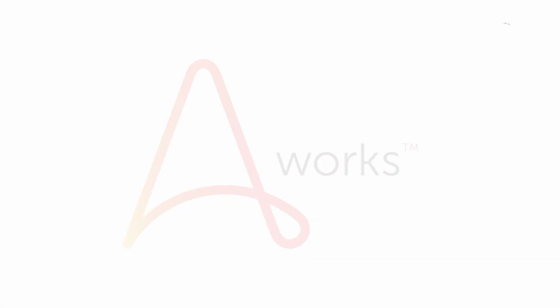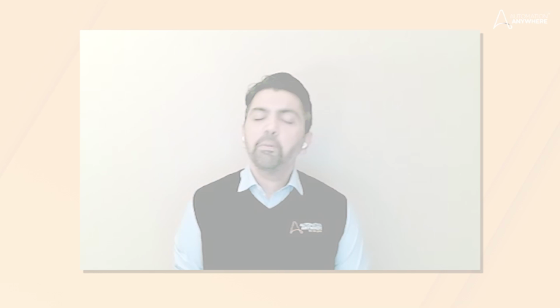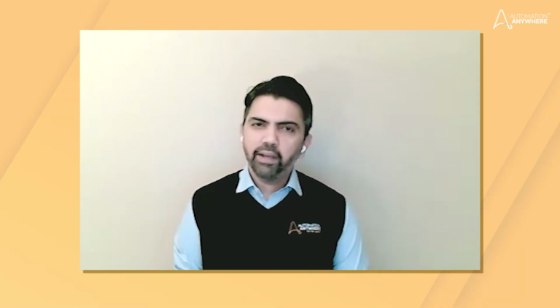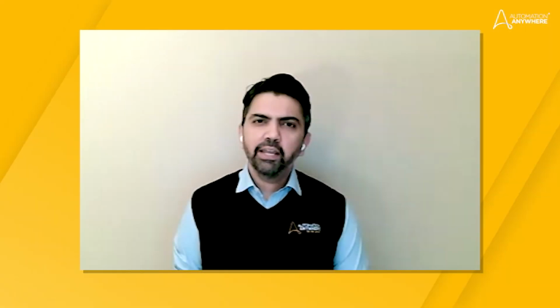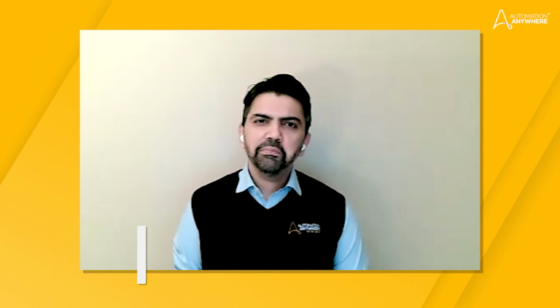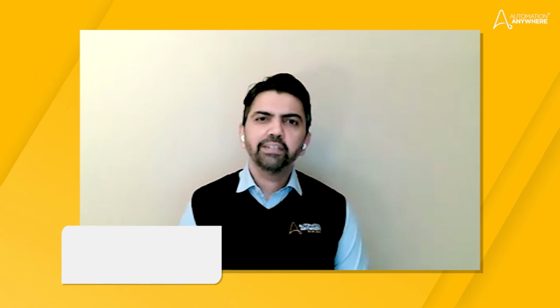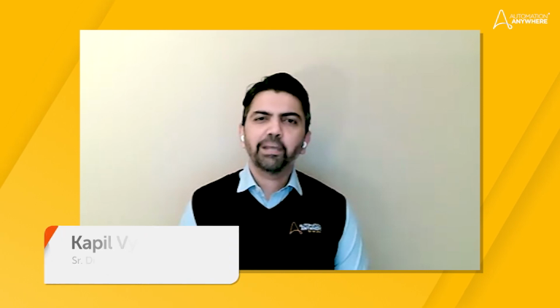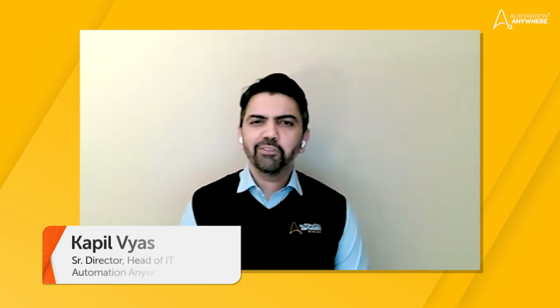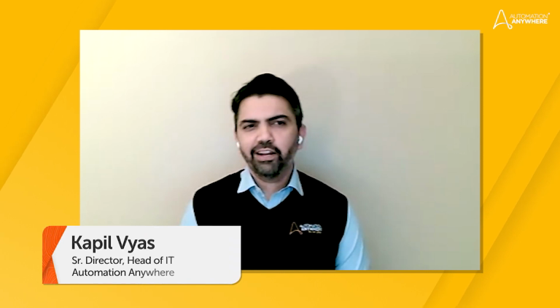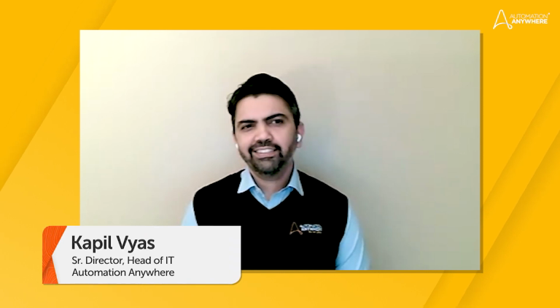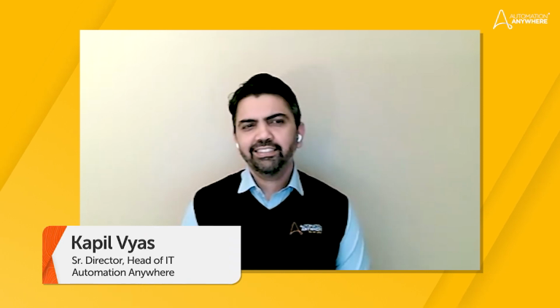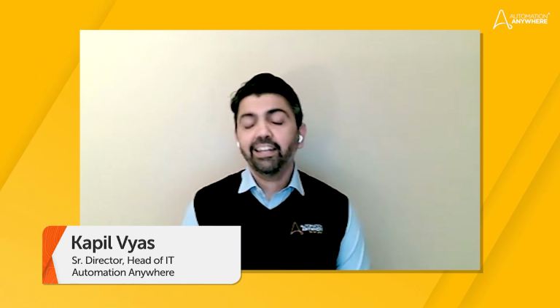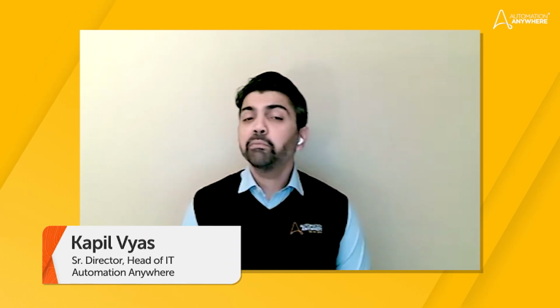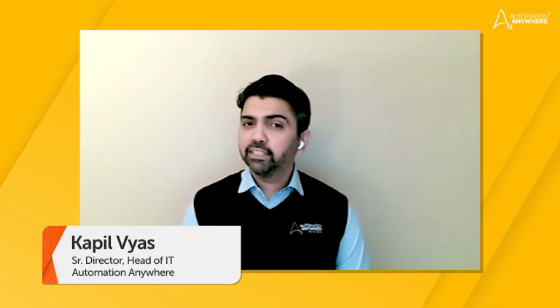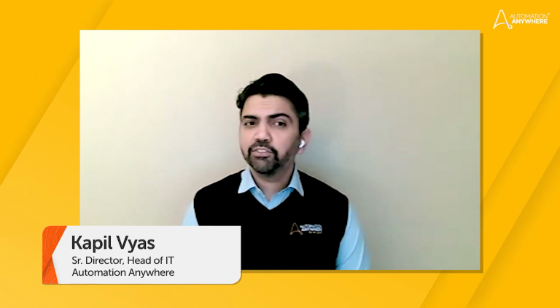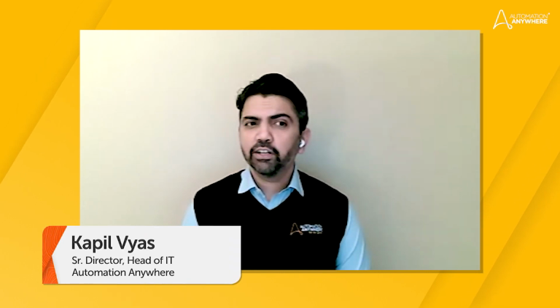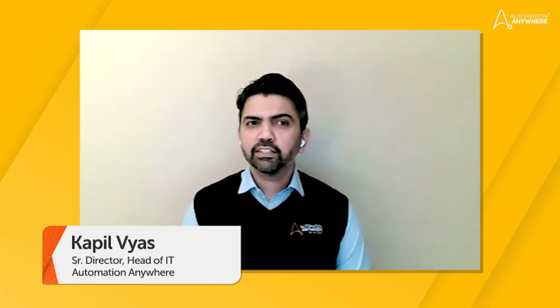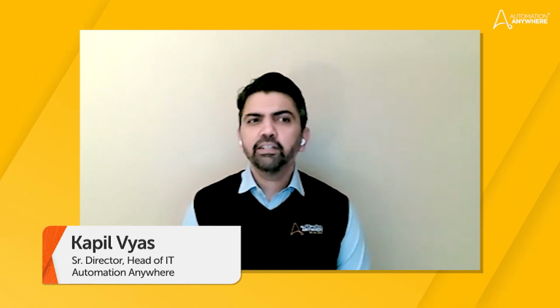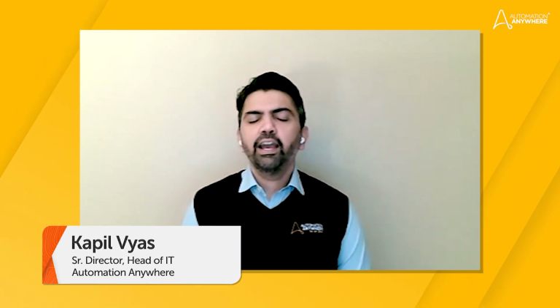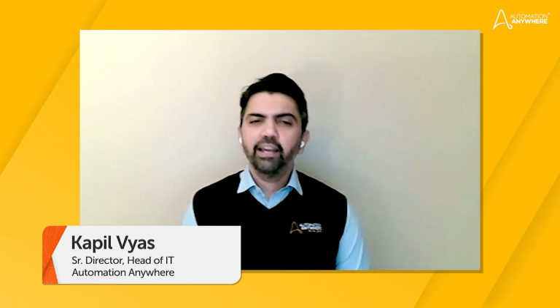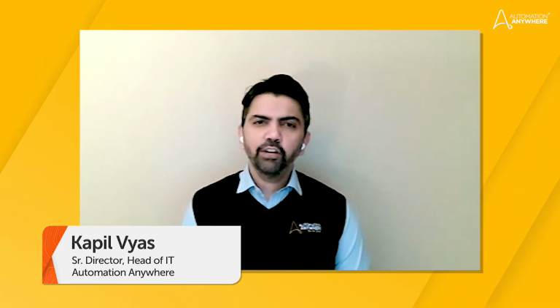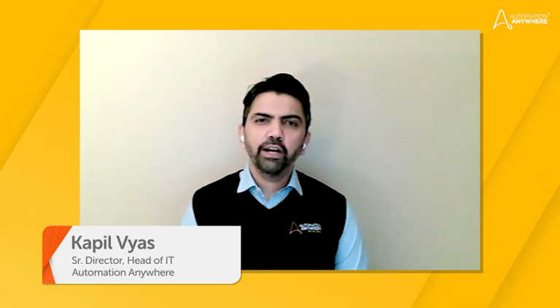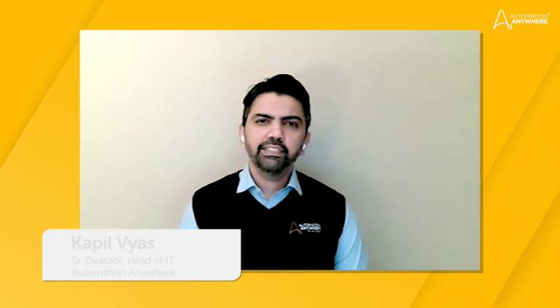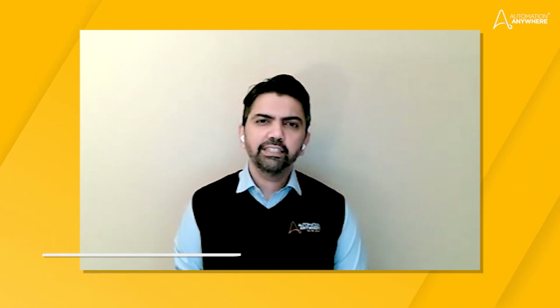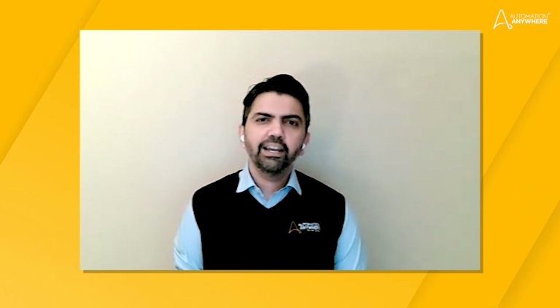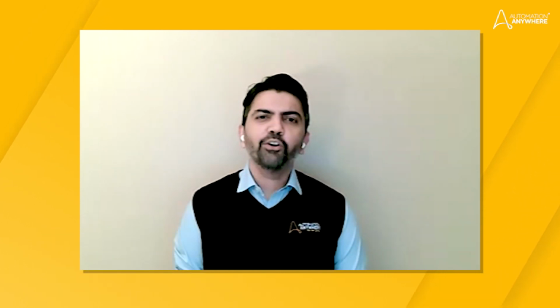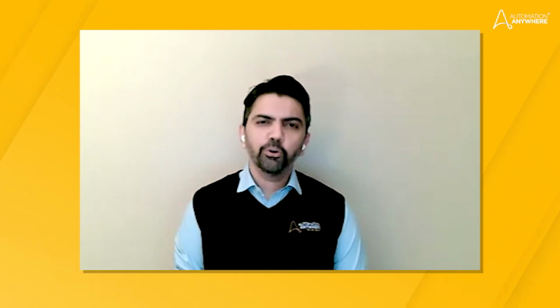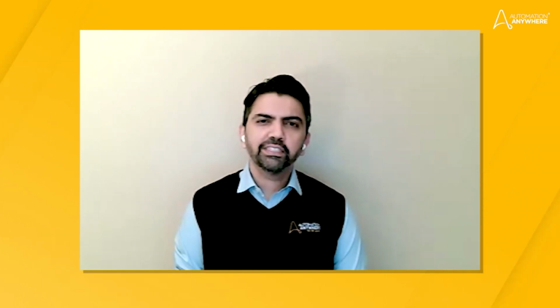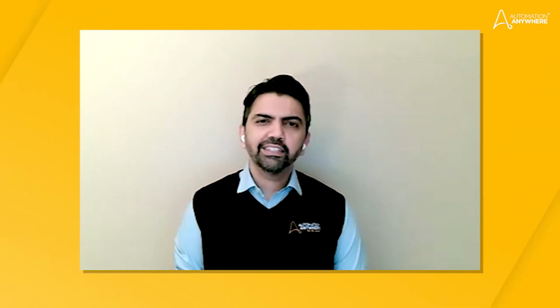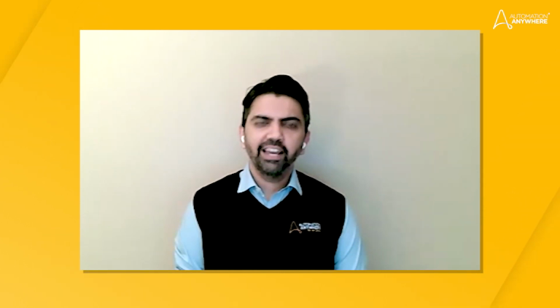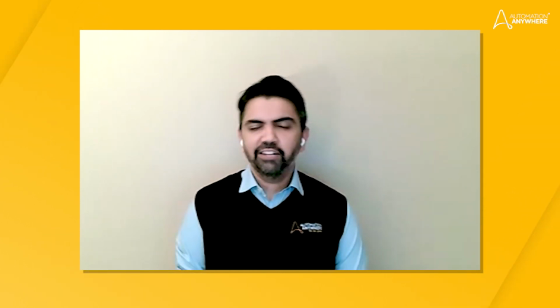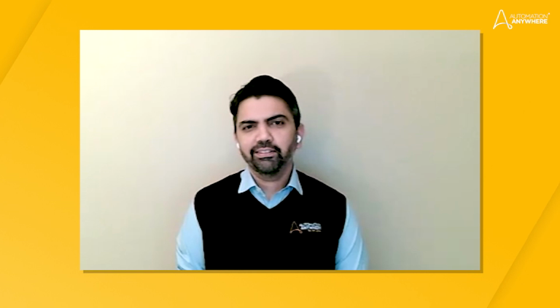My name is Kapil Vyas, and I'm the Senior Director and Head of IT at Automation Anywhere.